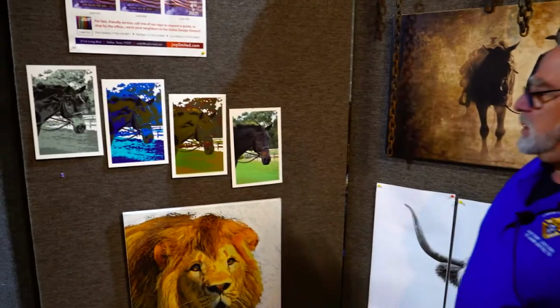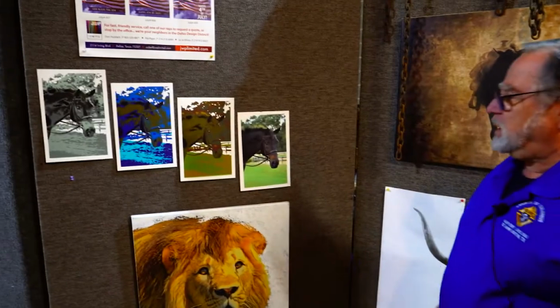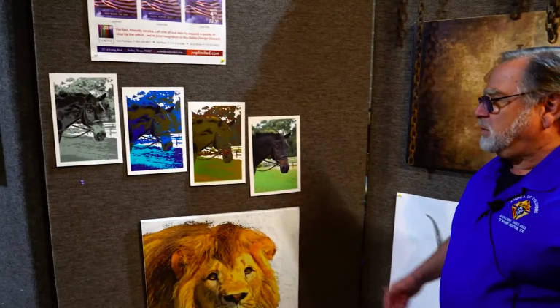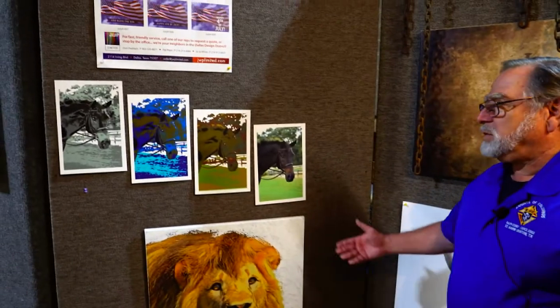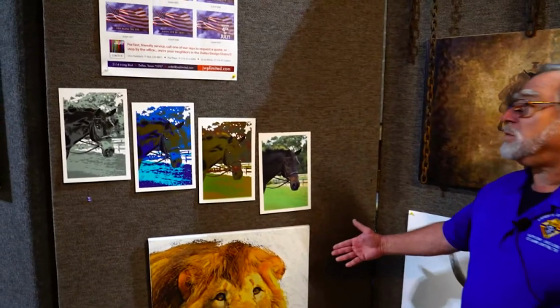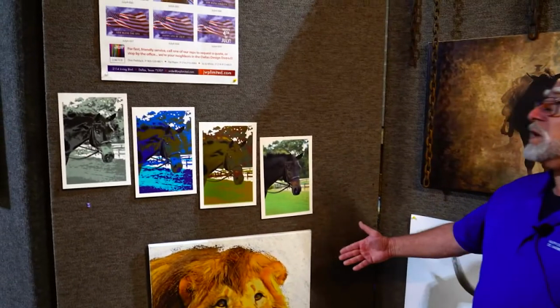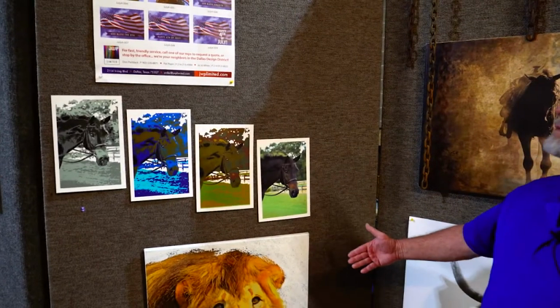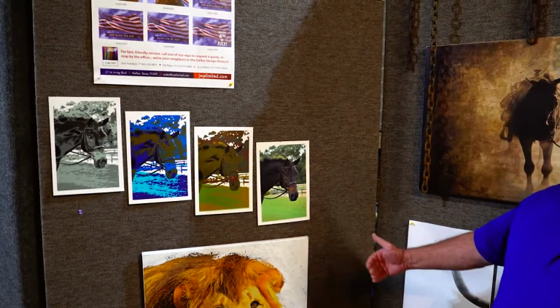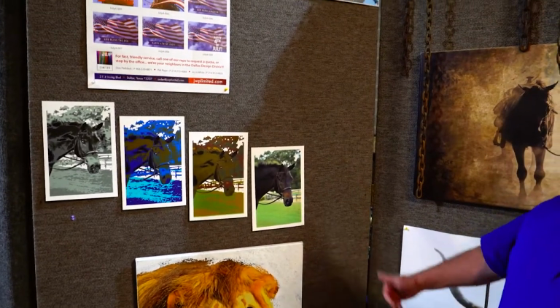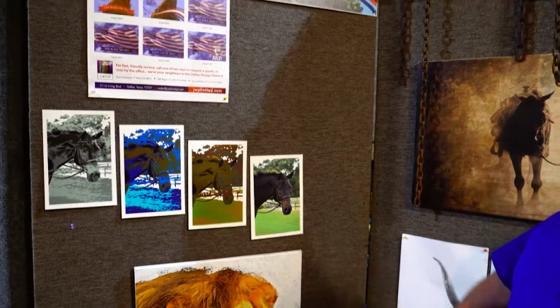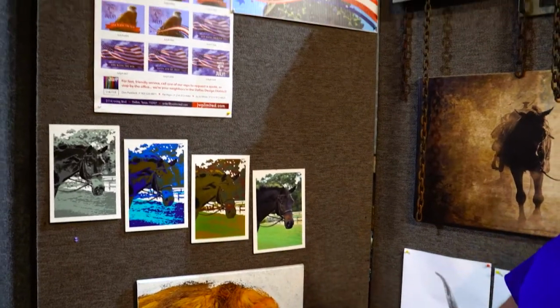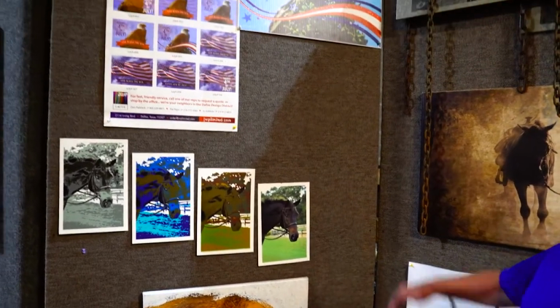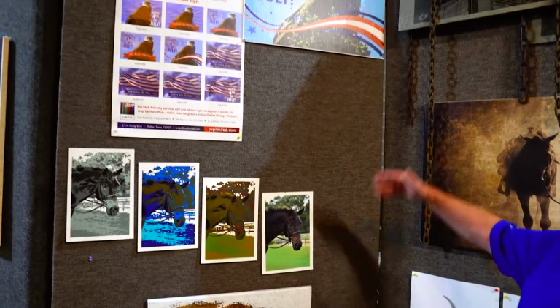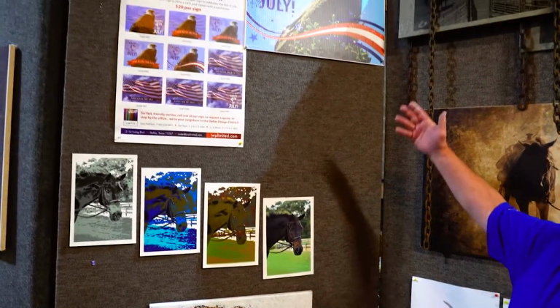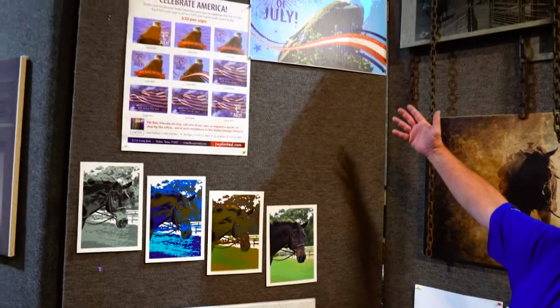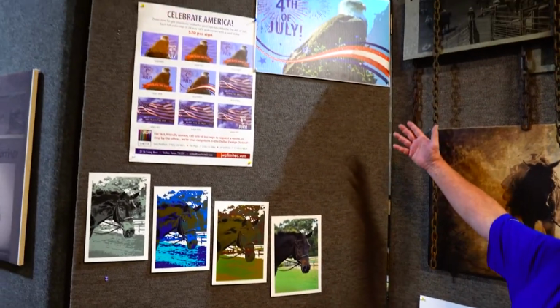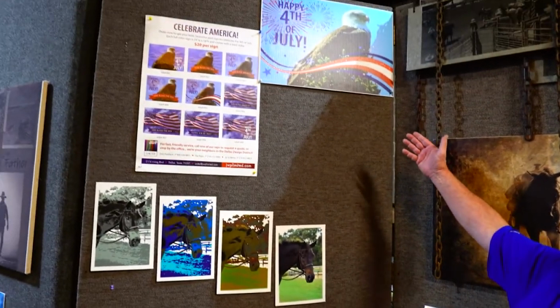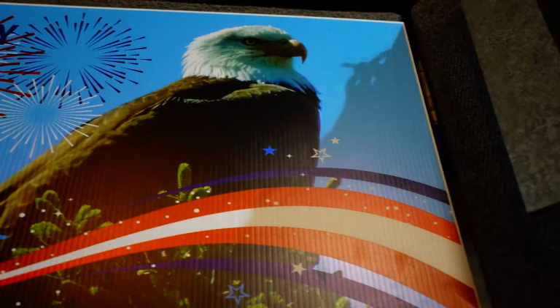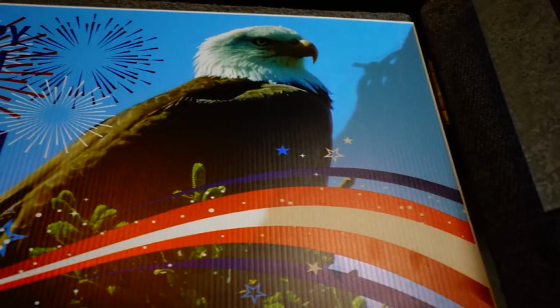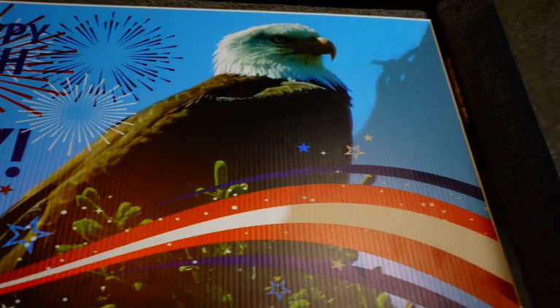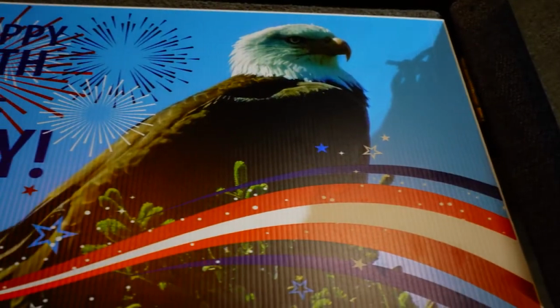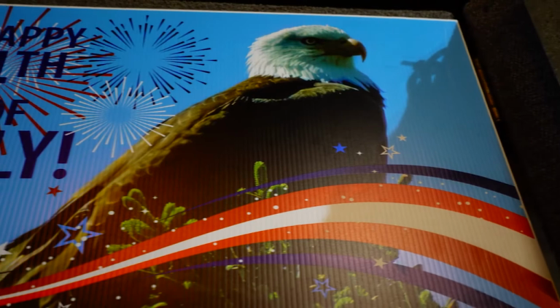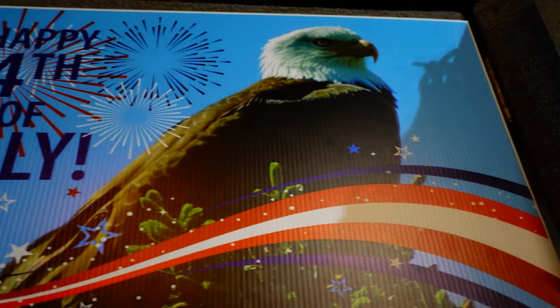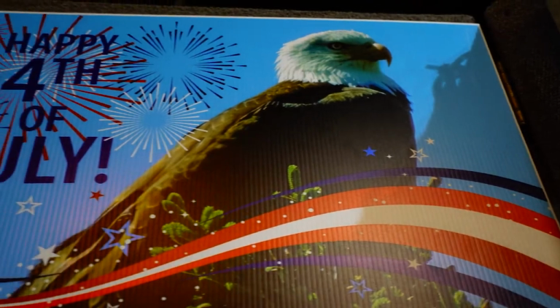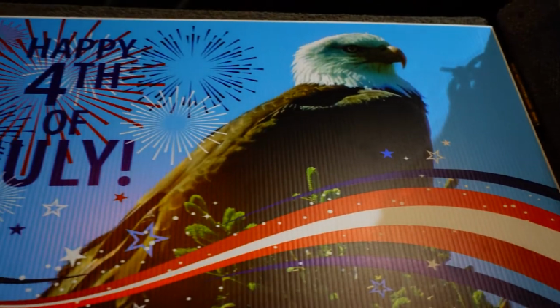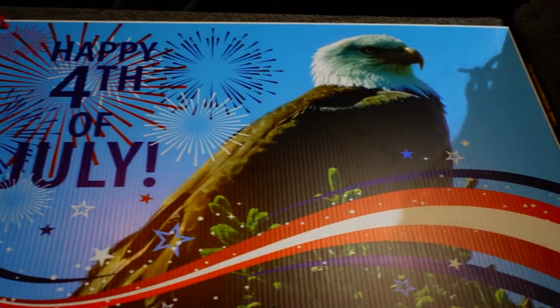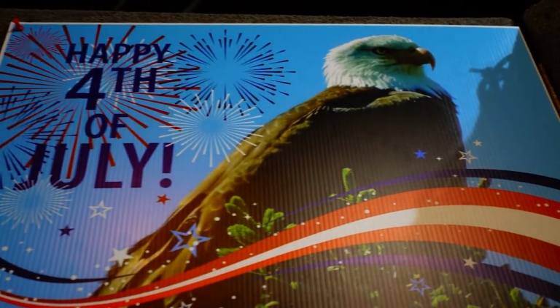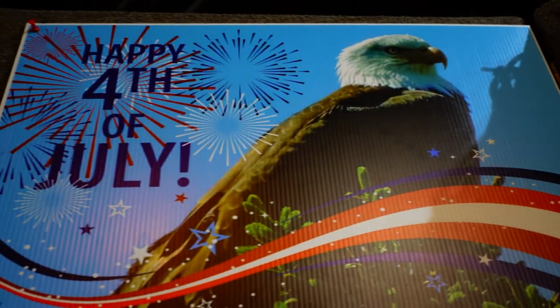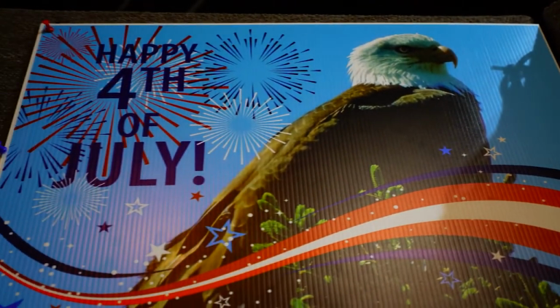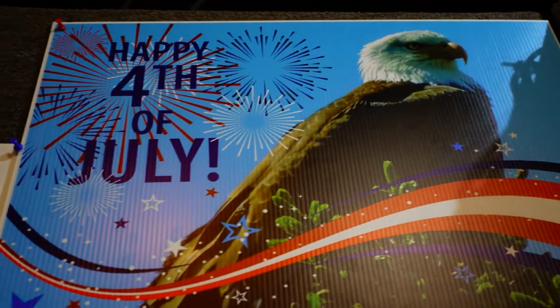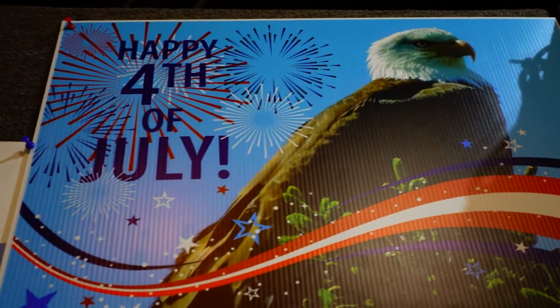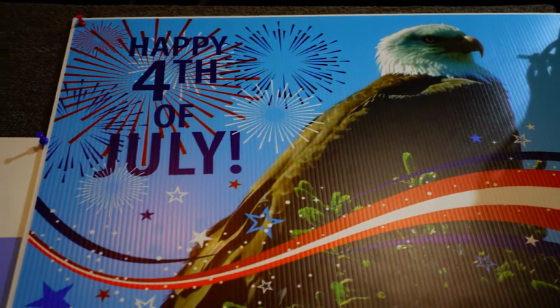Again, we have some more canvas printing, and we have Will's favorite — the yard signs.